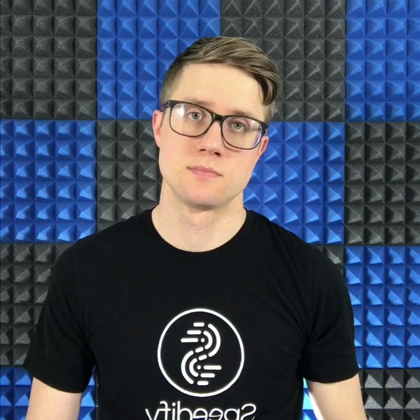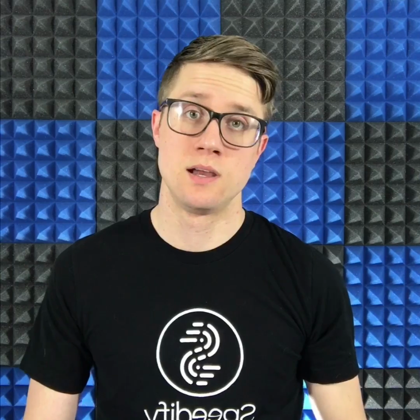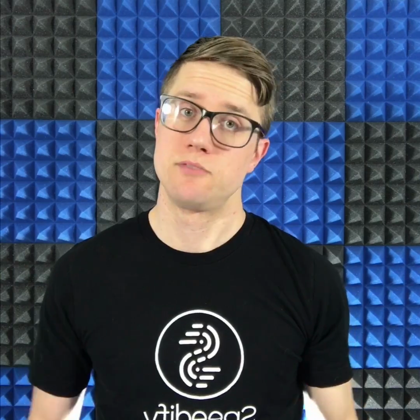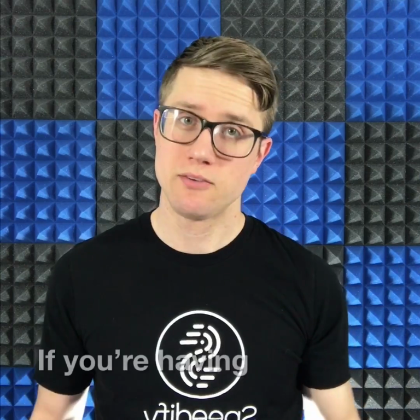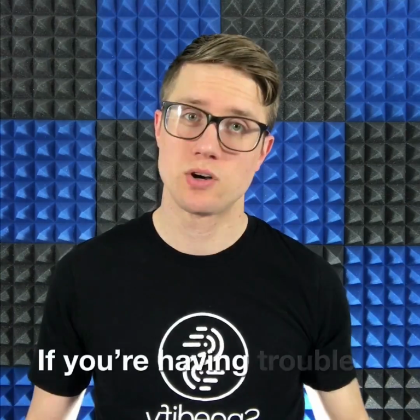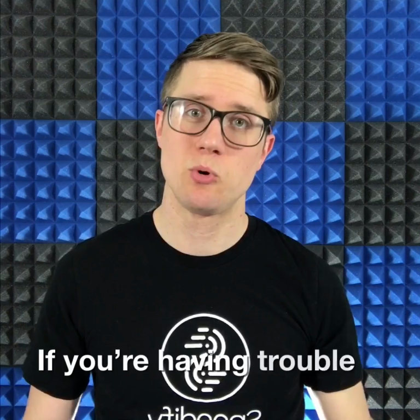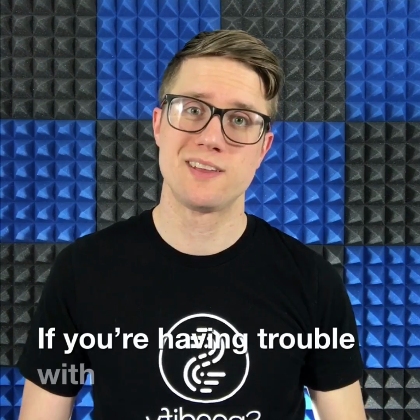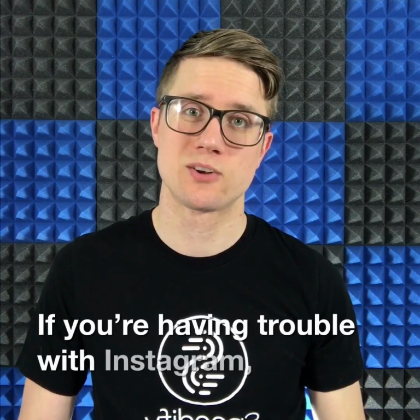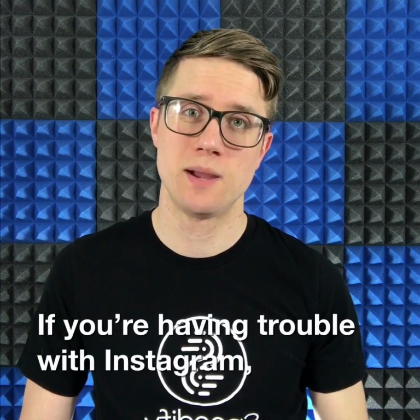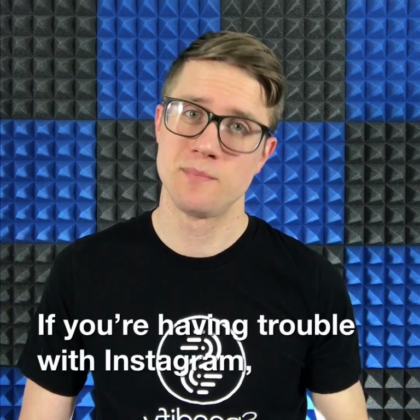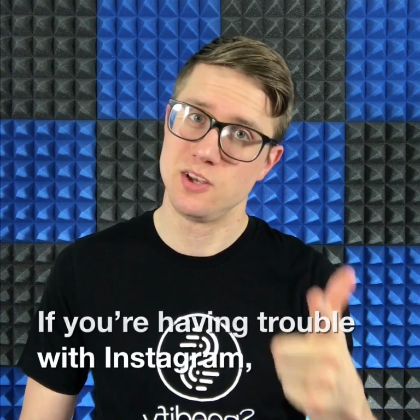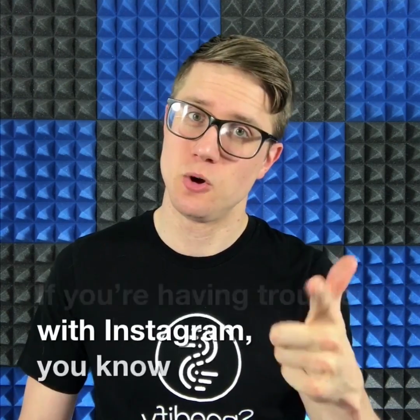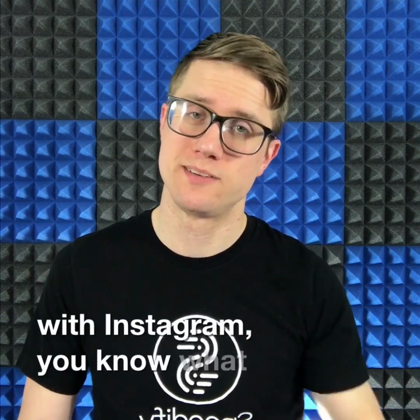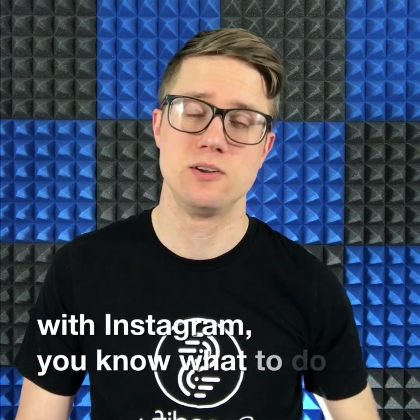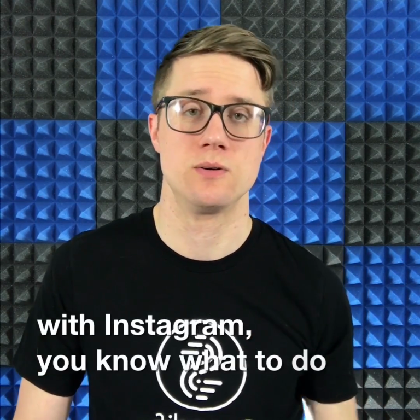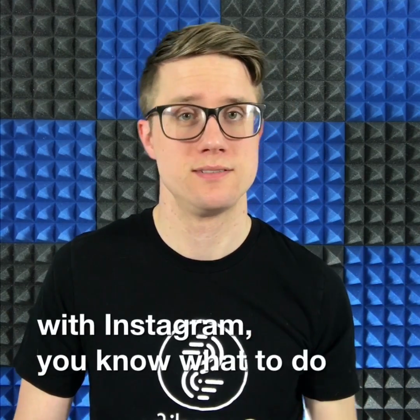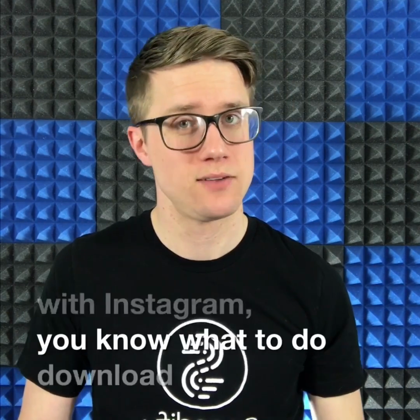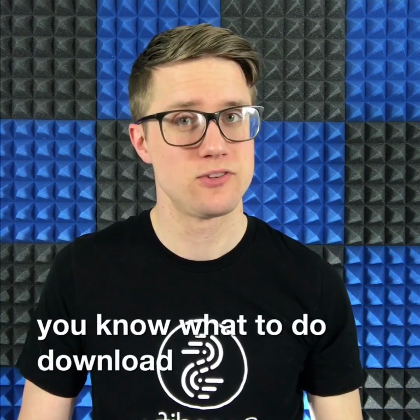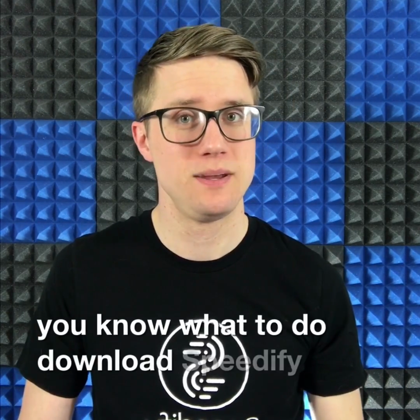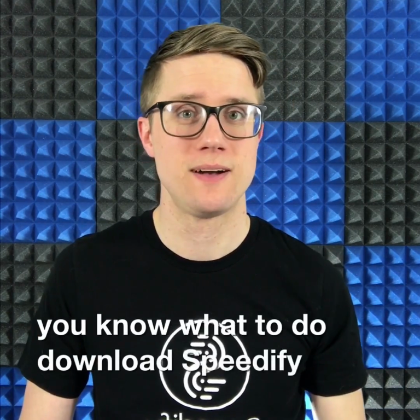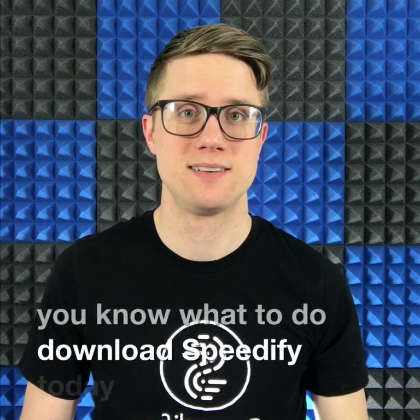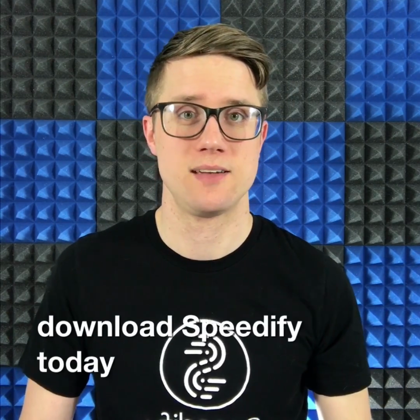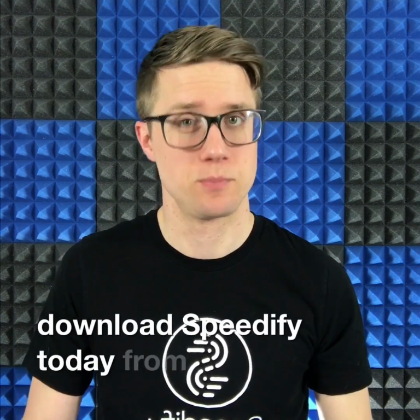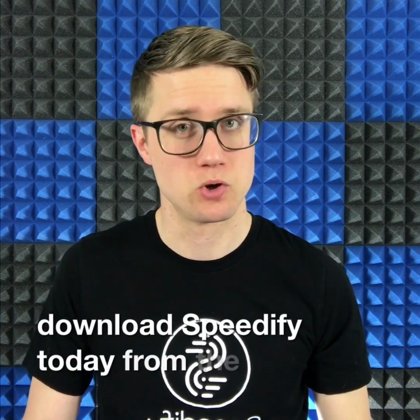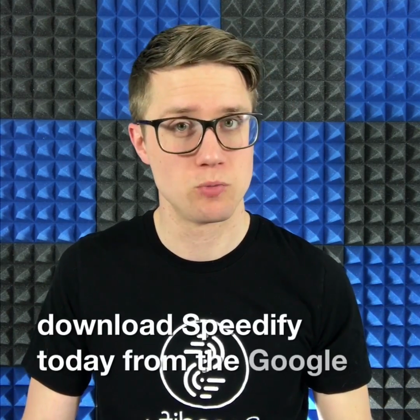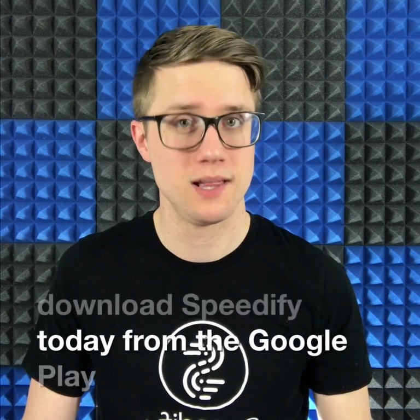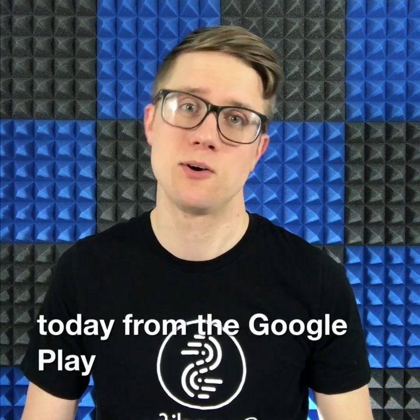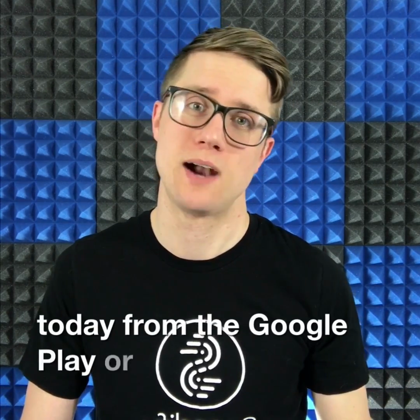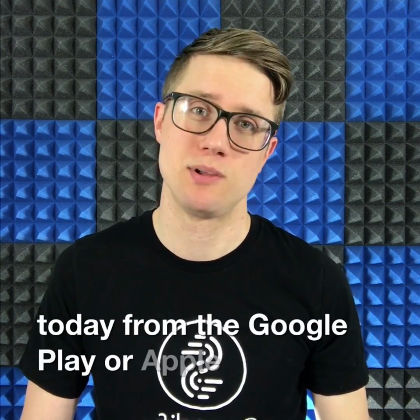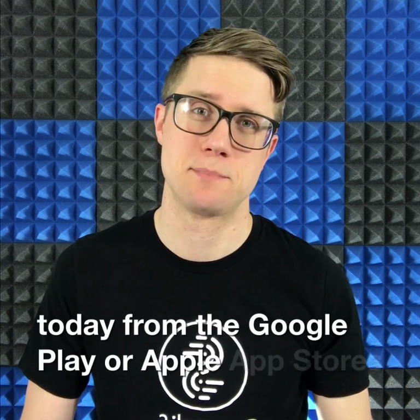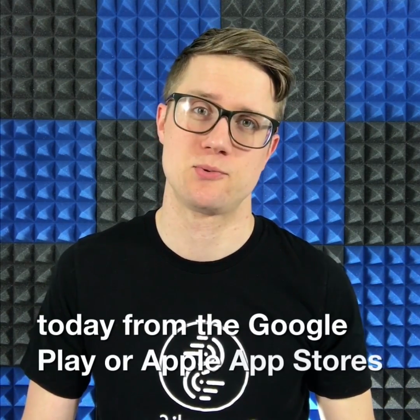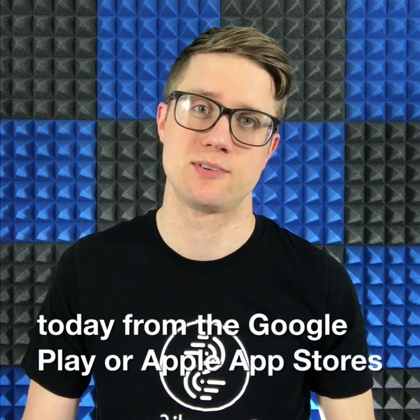If you're having trouble with Instagram, you know what to do. Download Speedify today from the Google Play or Apple App Stores.